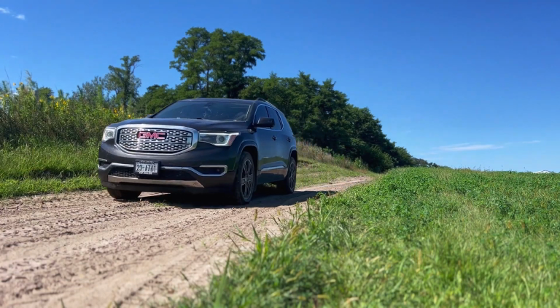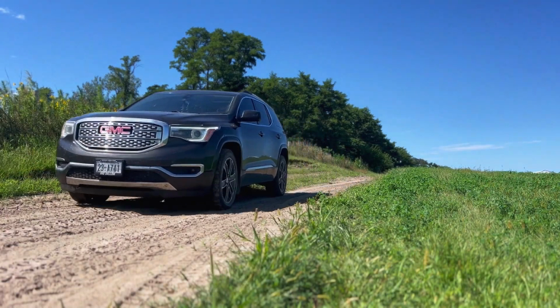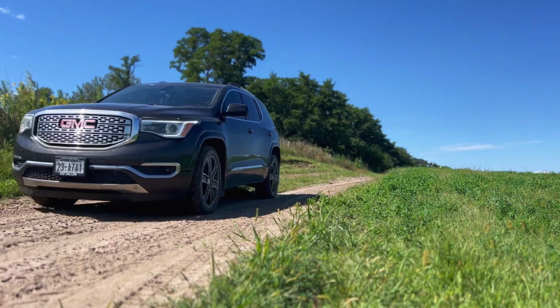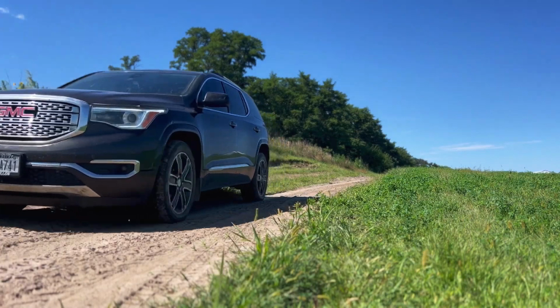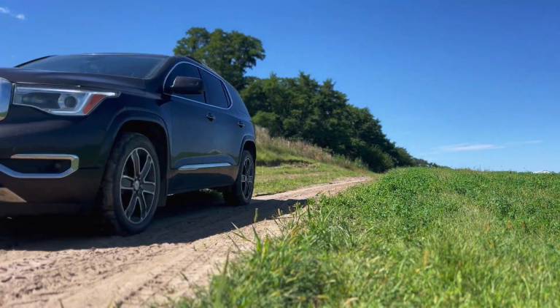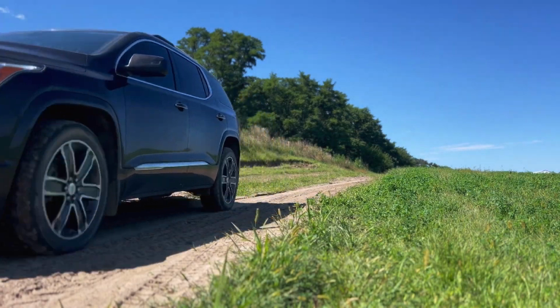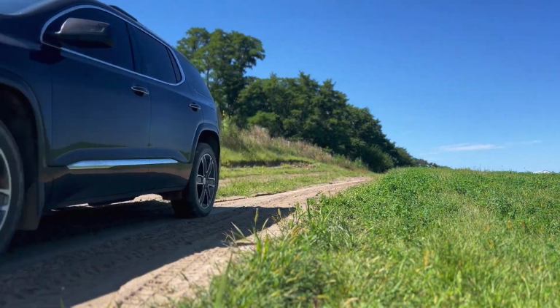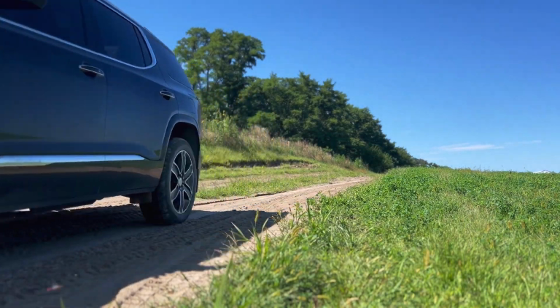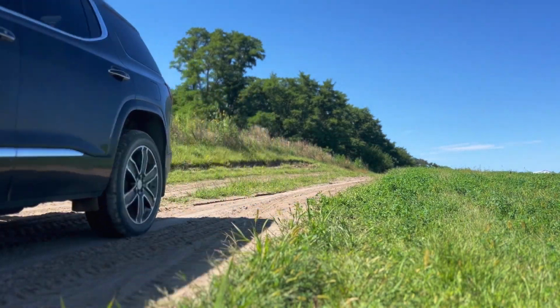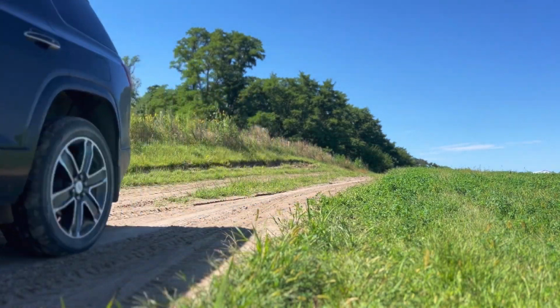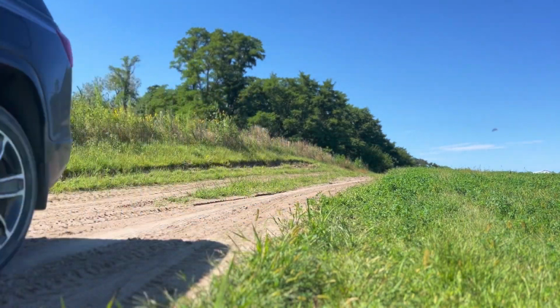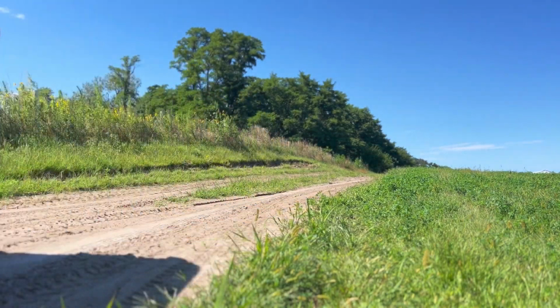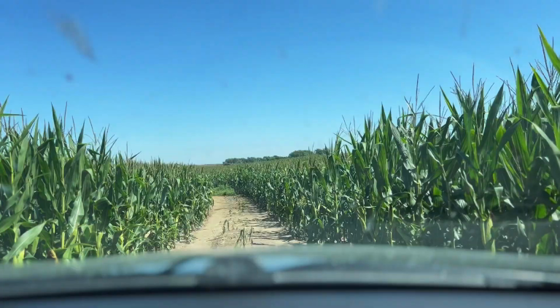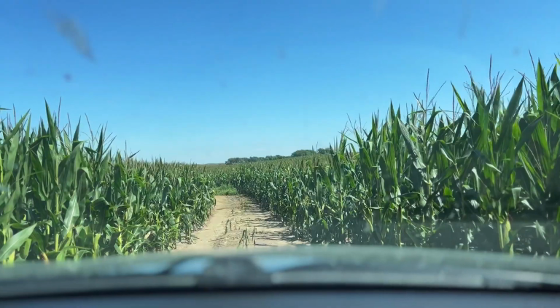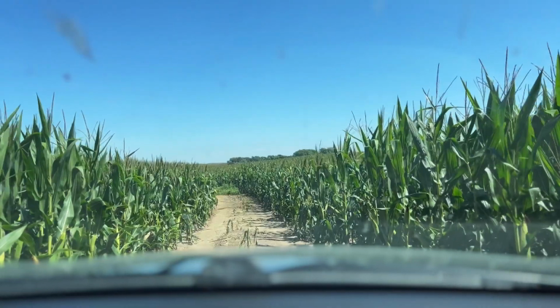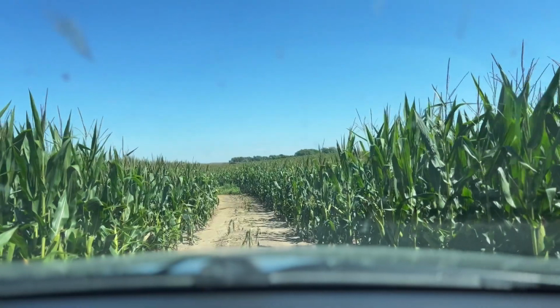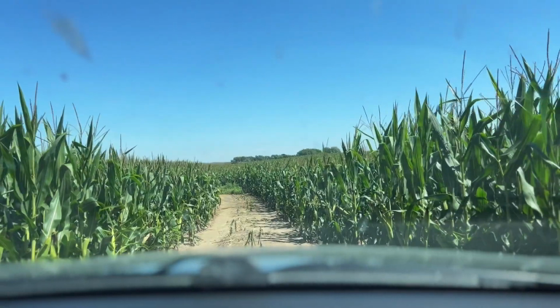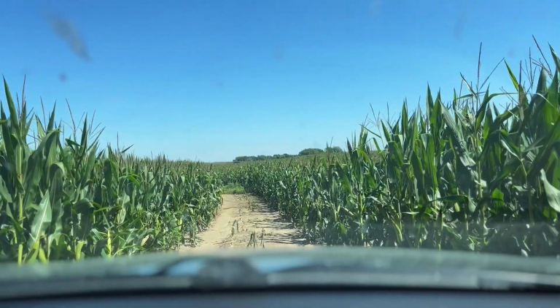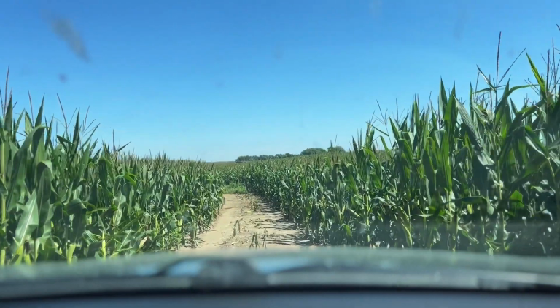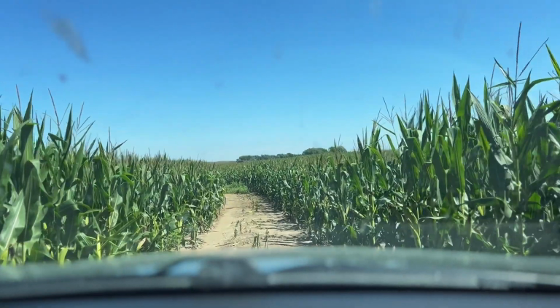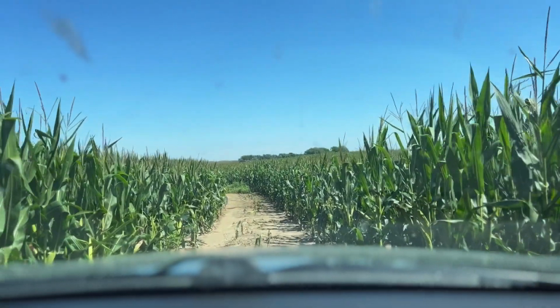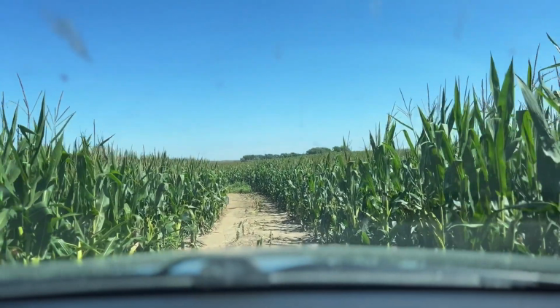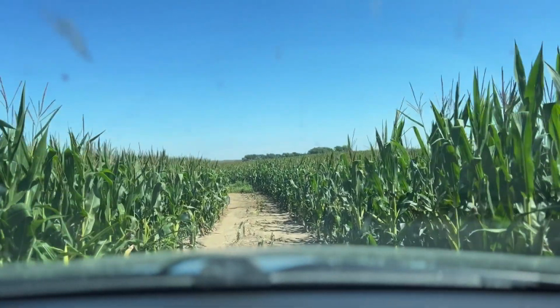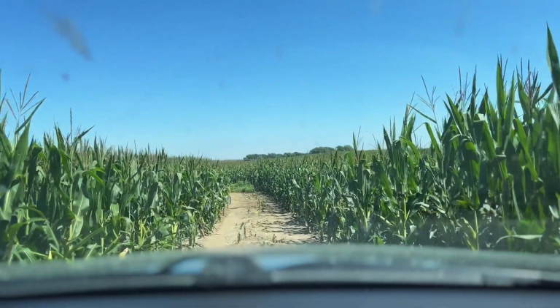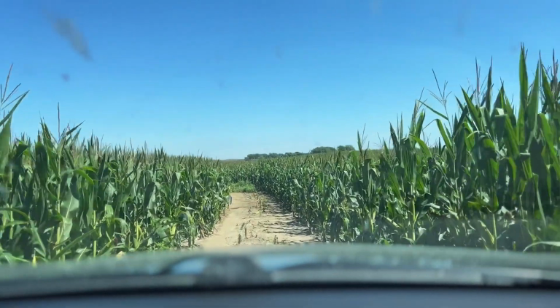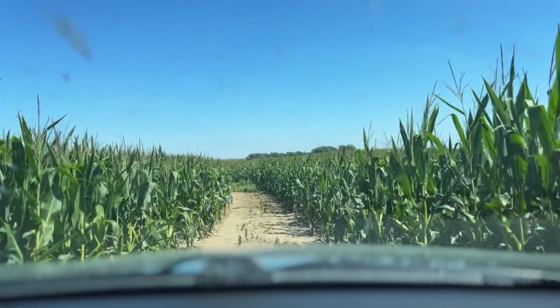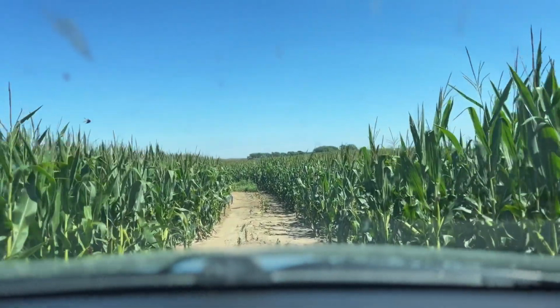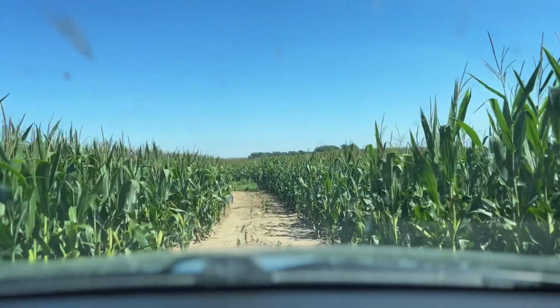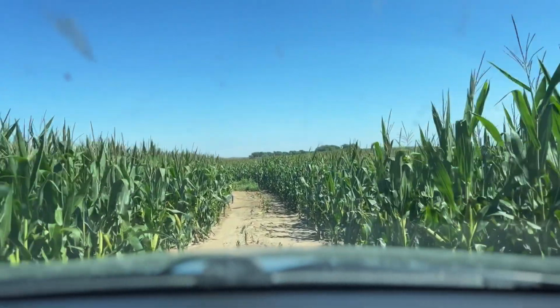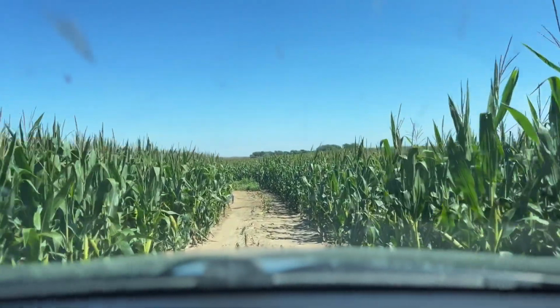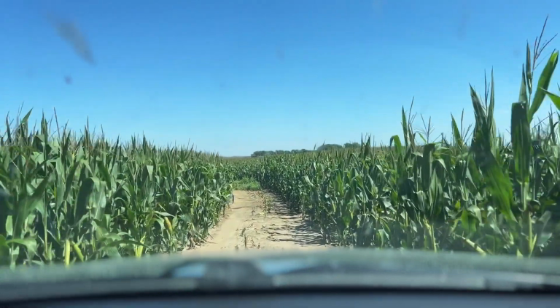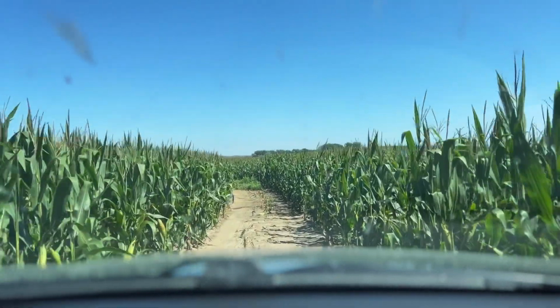Welcome to Midwest Labs. Today we are going to show you the journey of the soil sample.